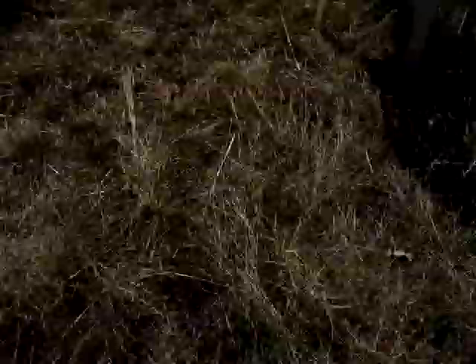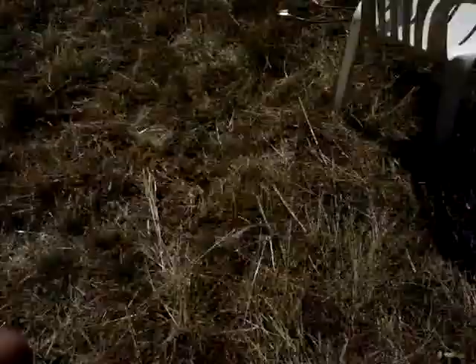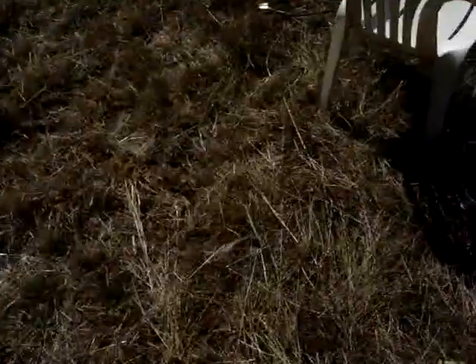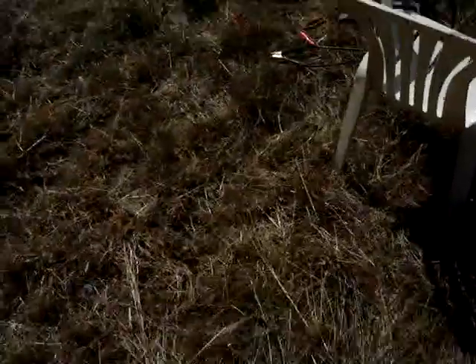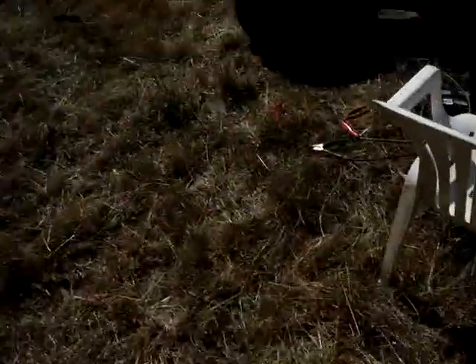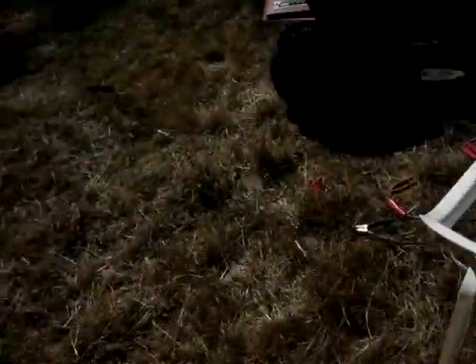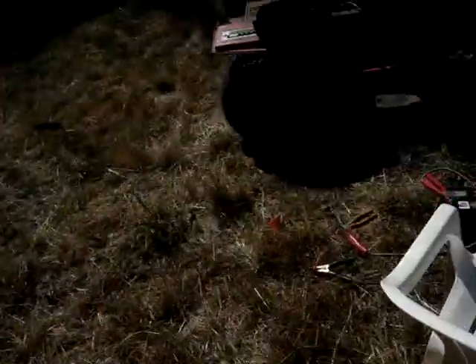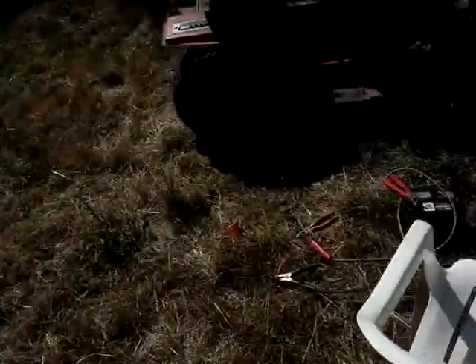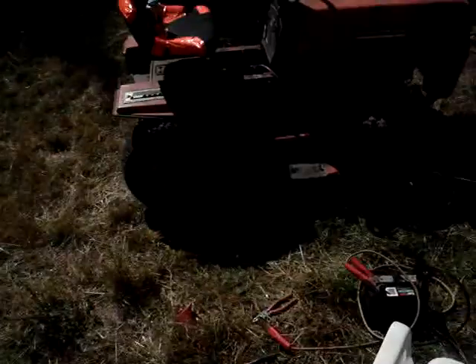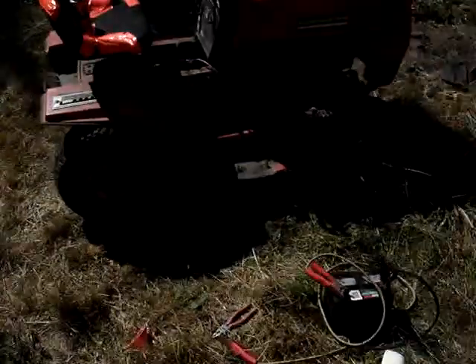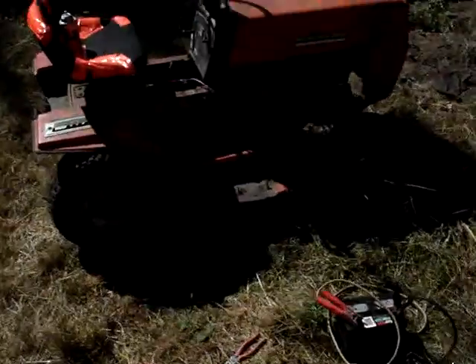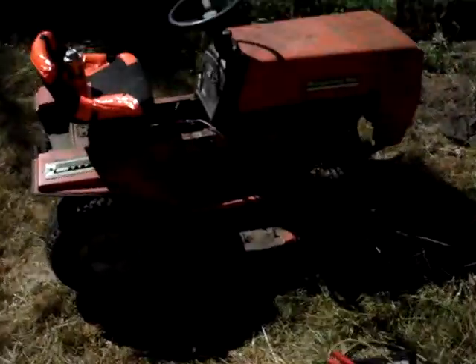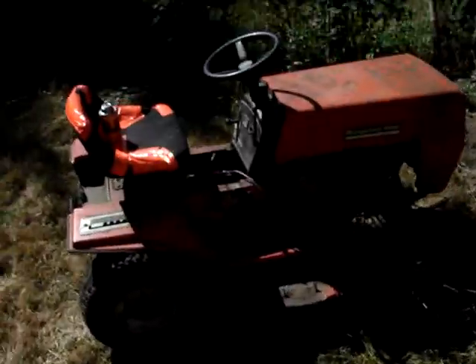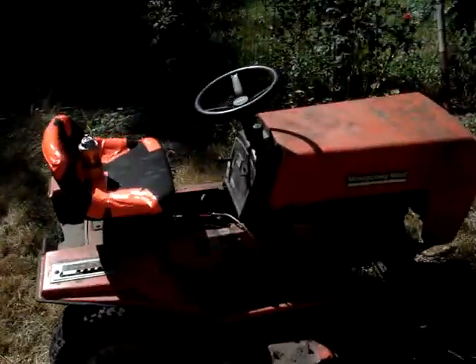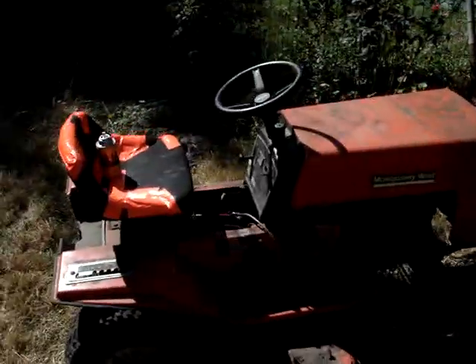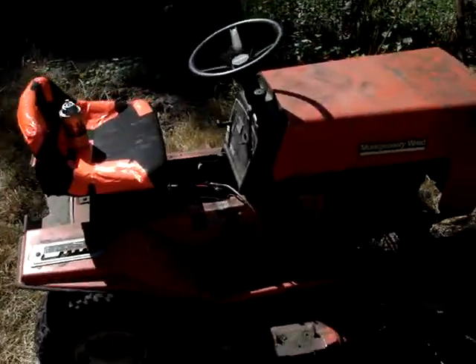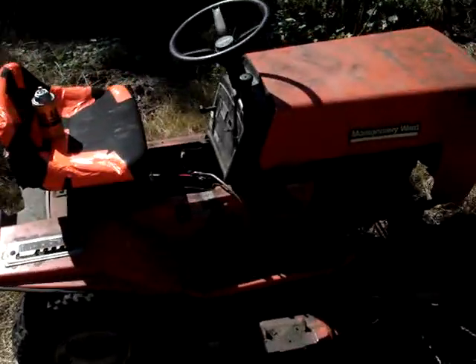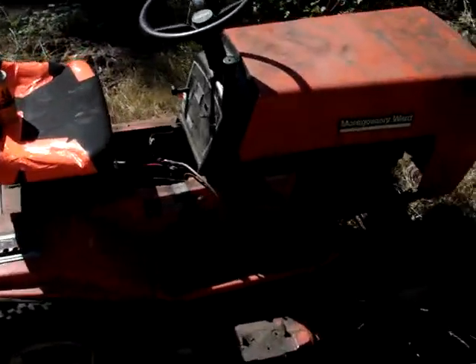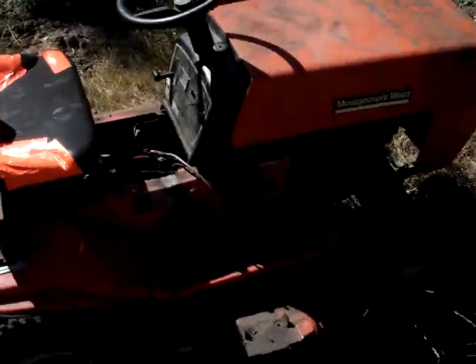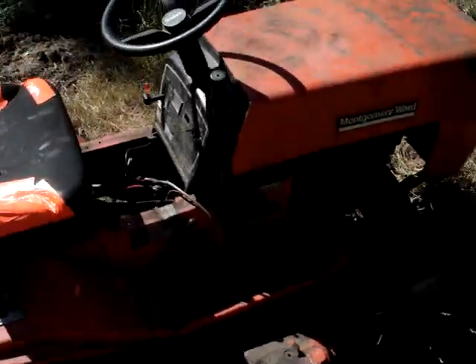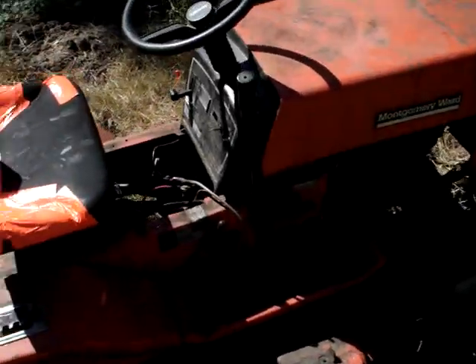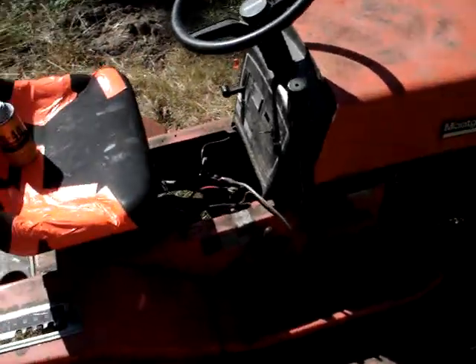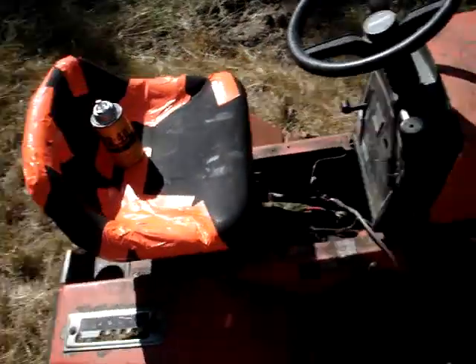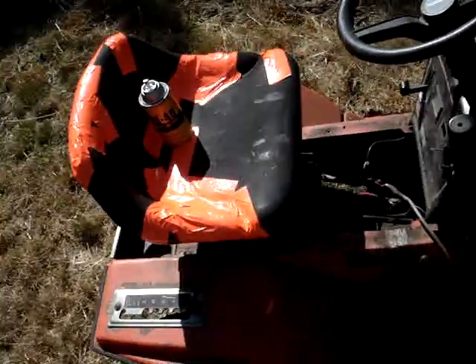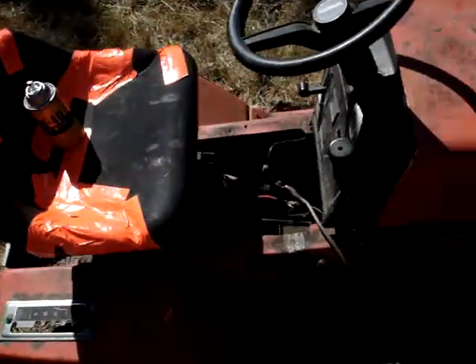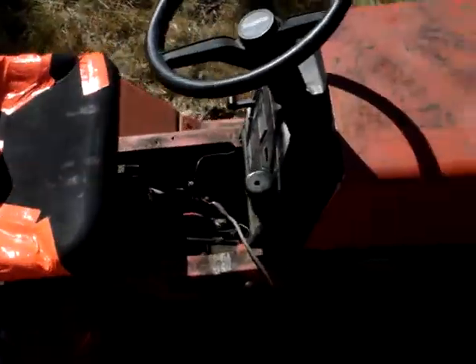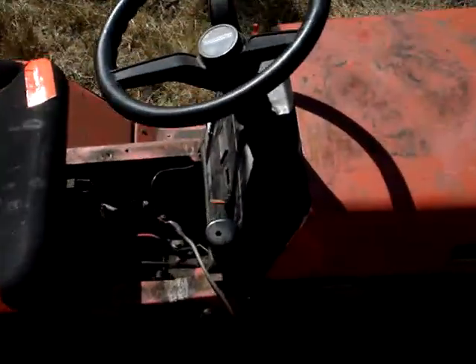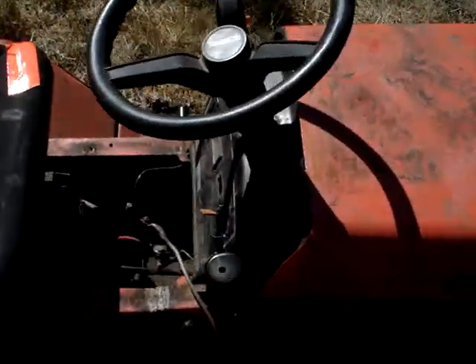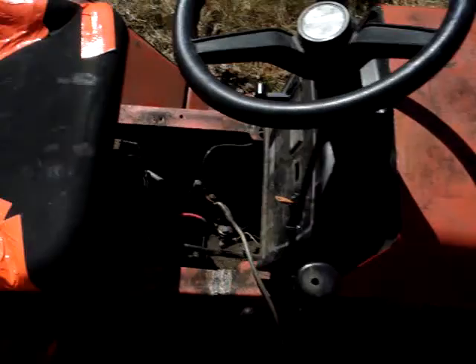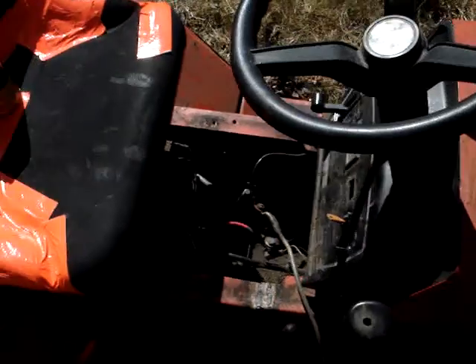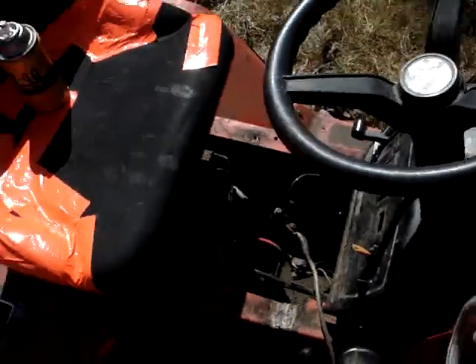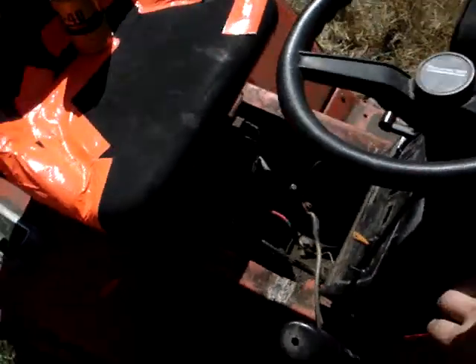I got that free mower running. It's got an 11 horse engine.